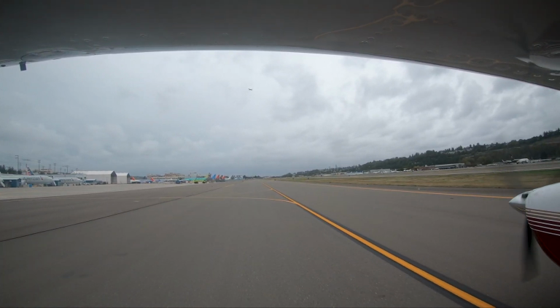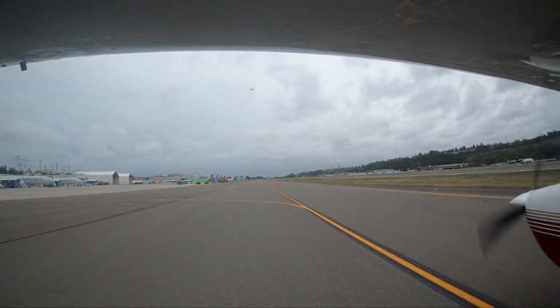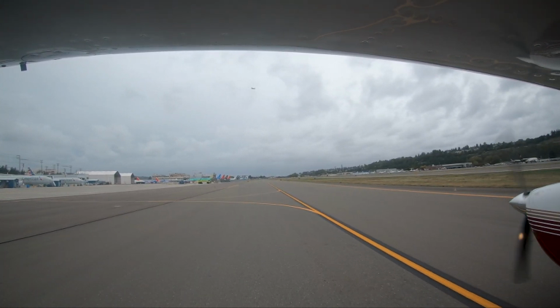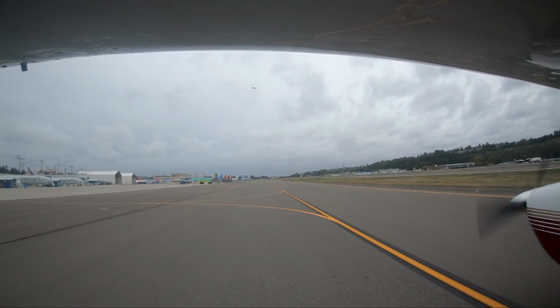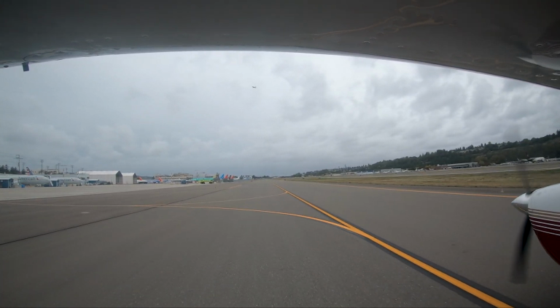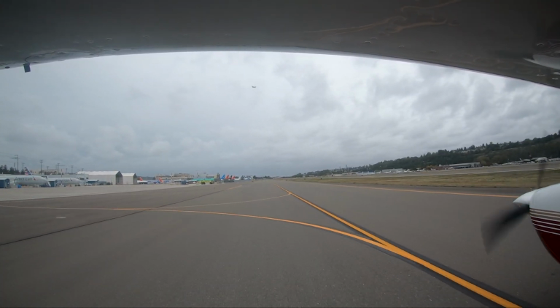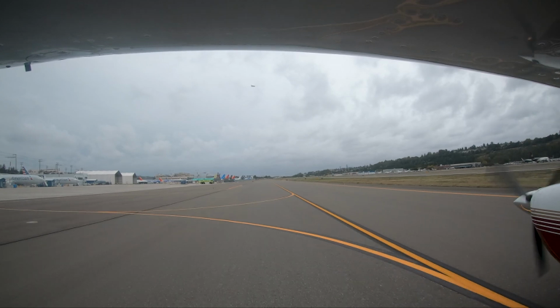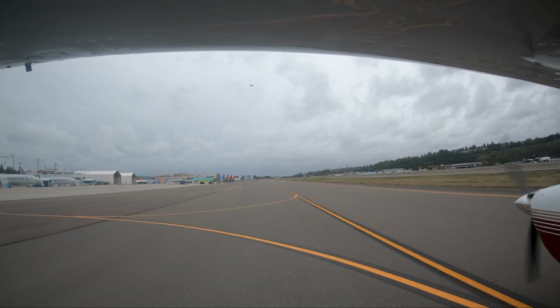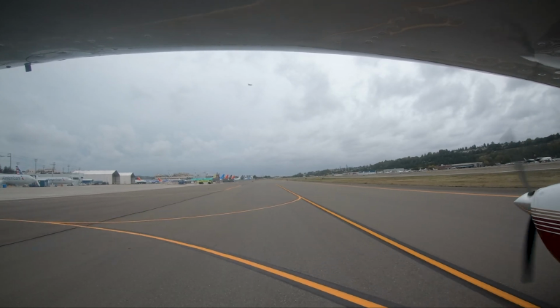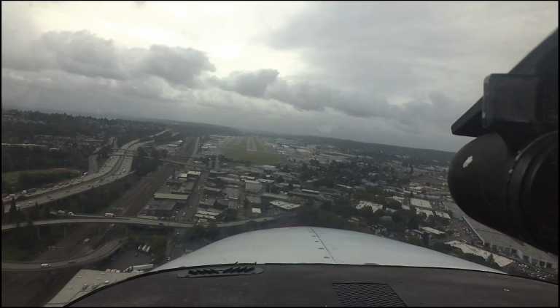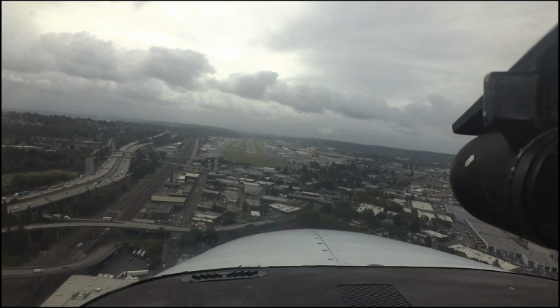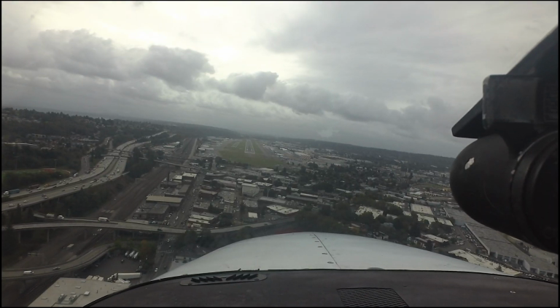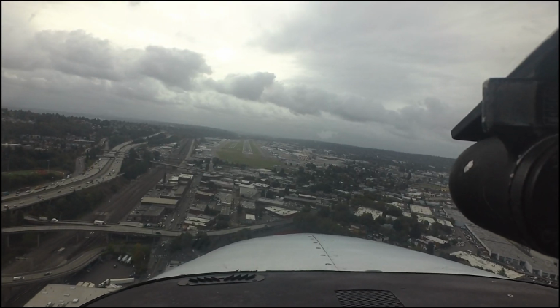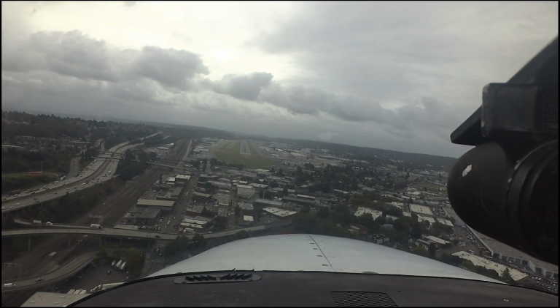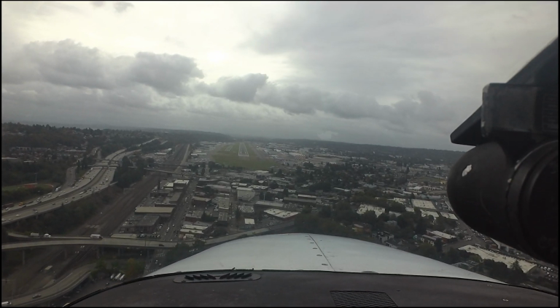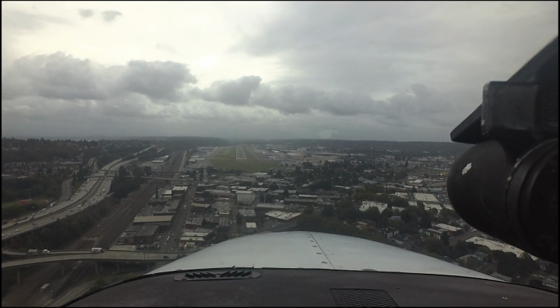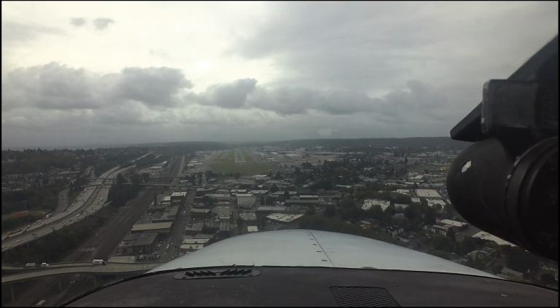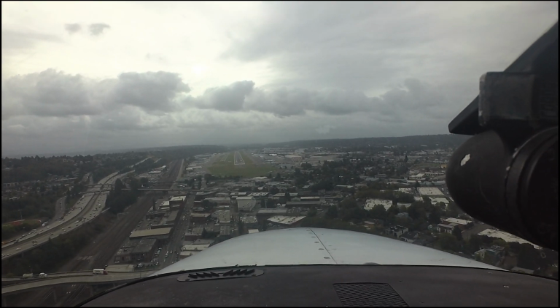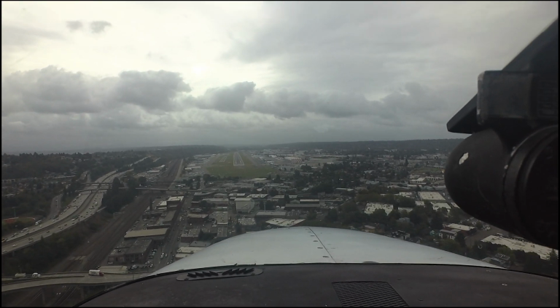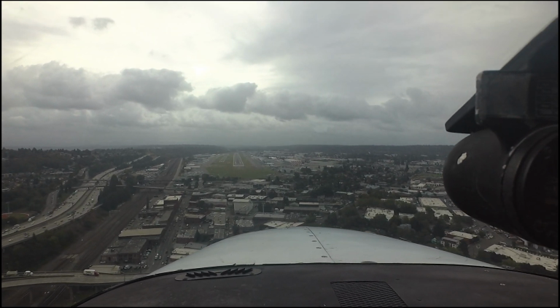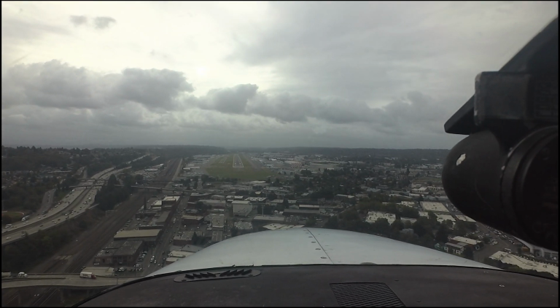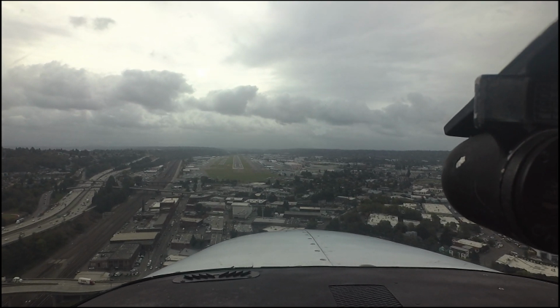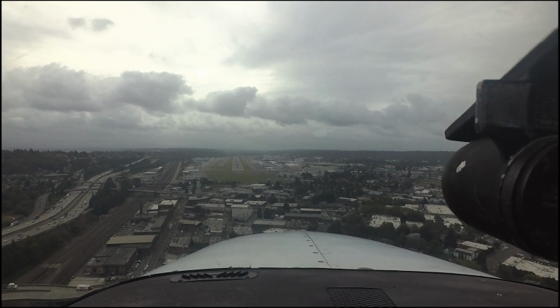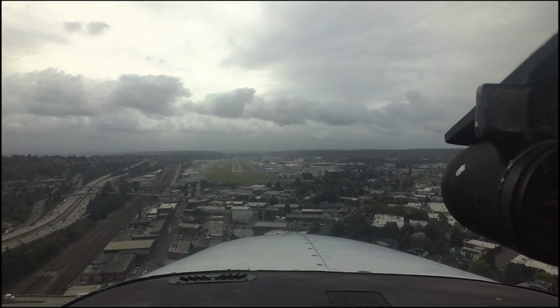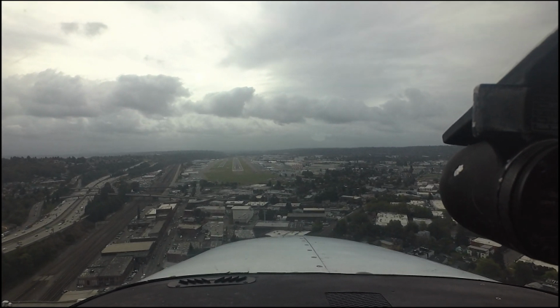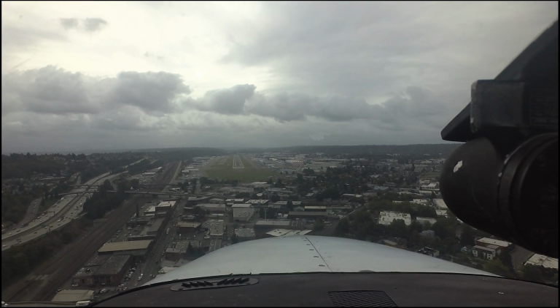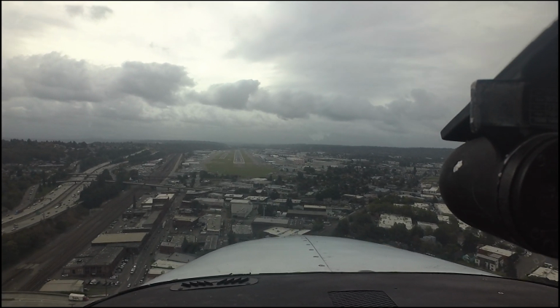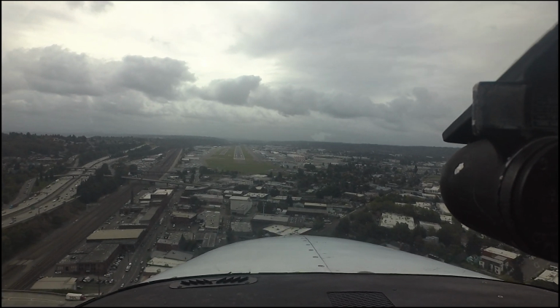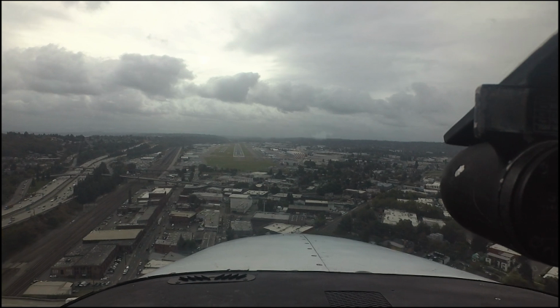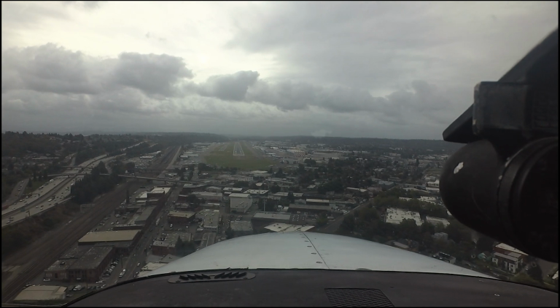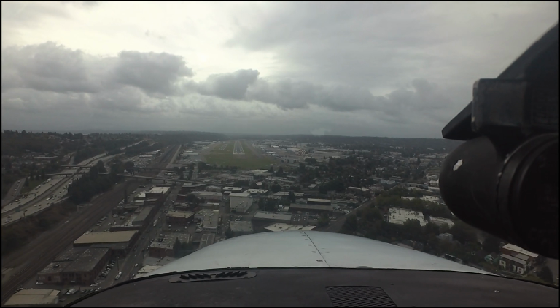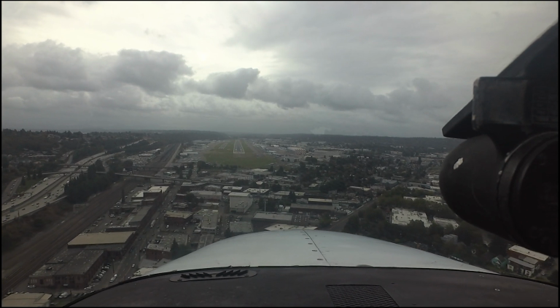We hope this short video will assist you in your trip to Boeing Field King County International Airport. It is always better to know before you go.